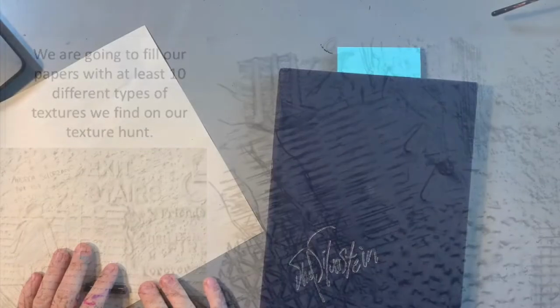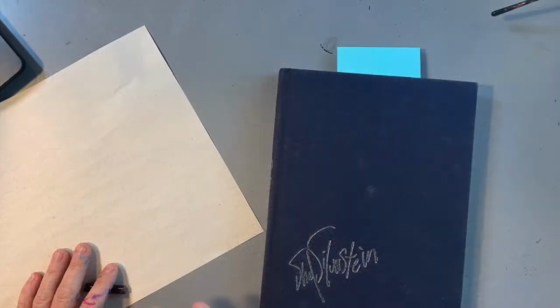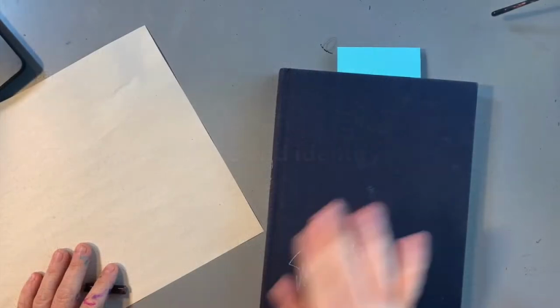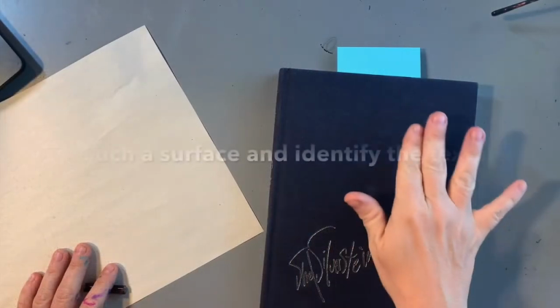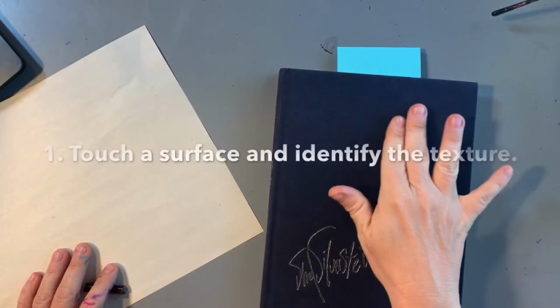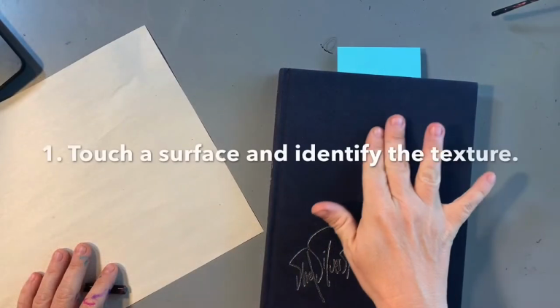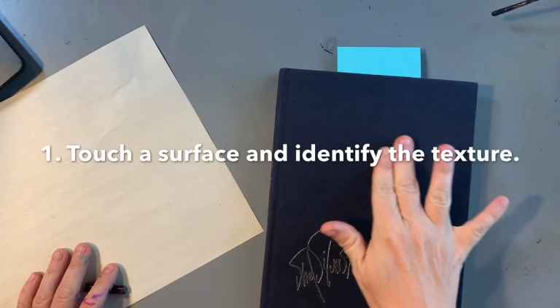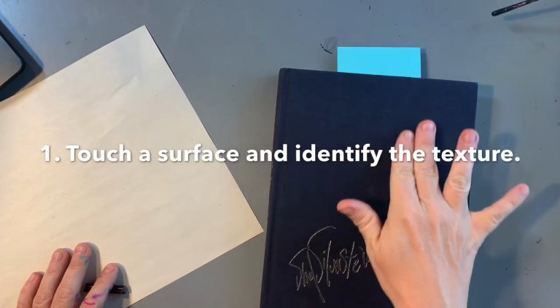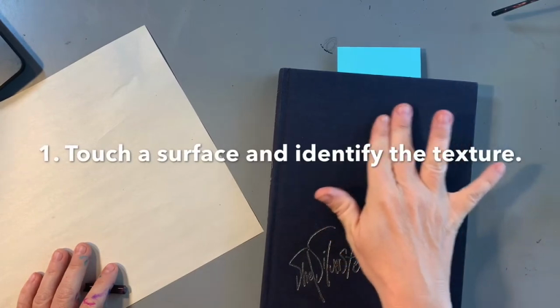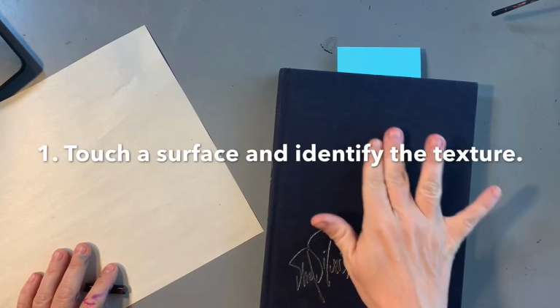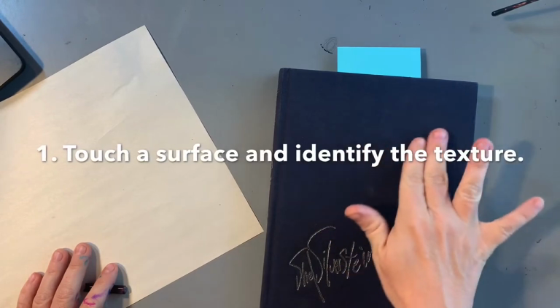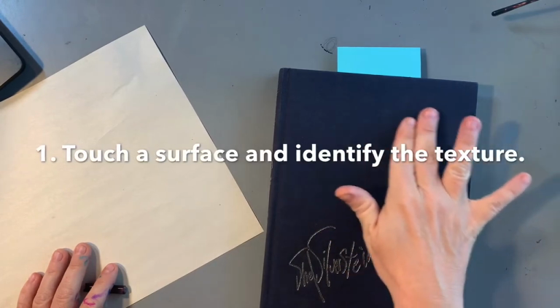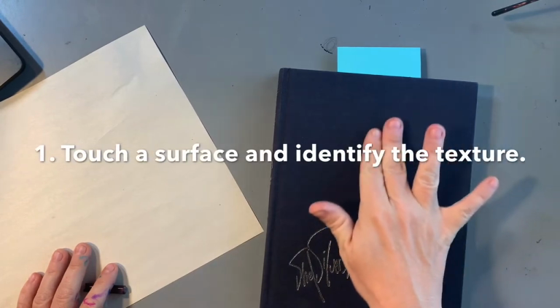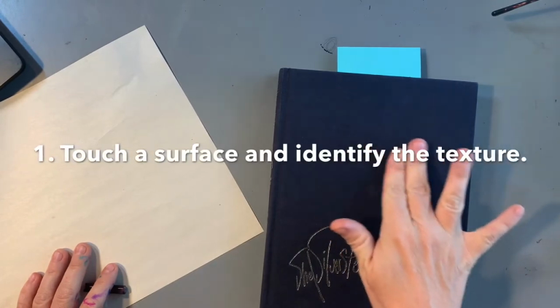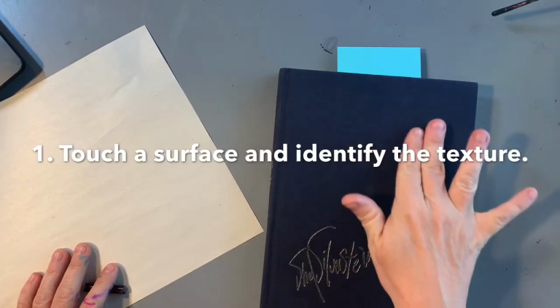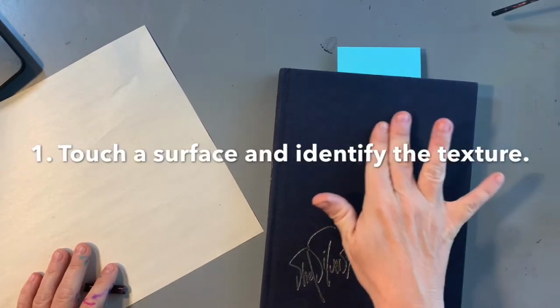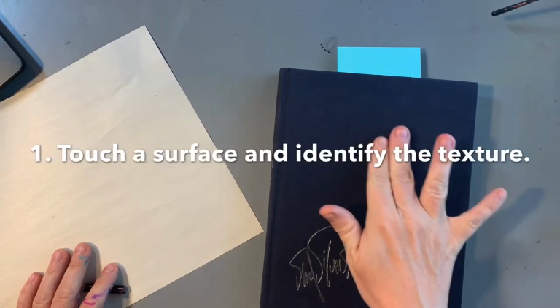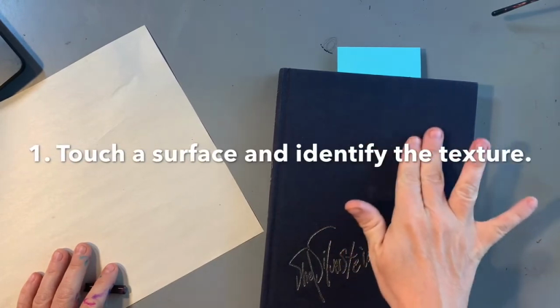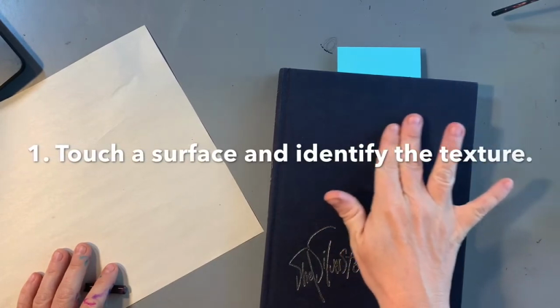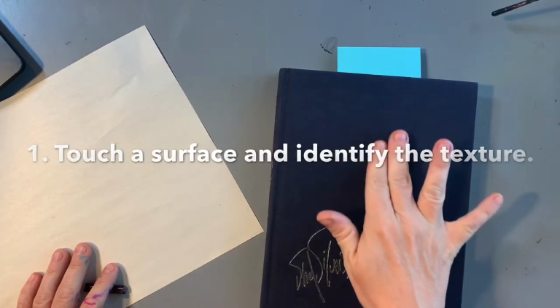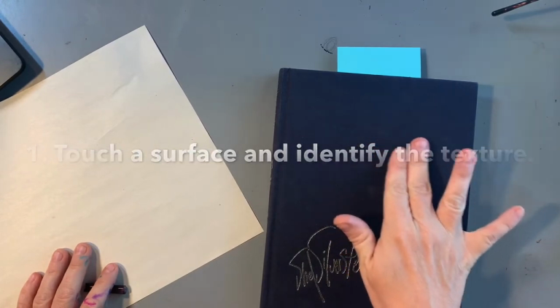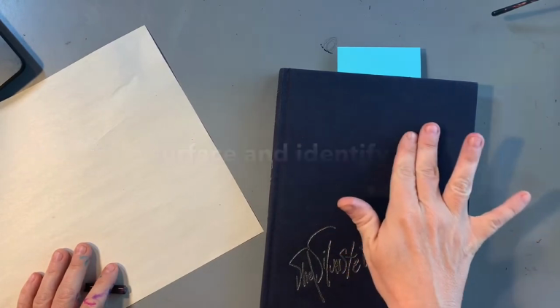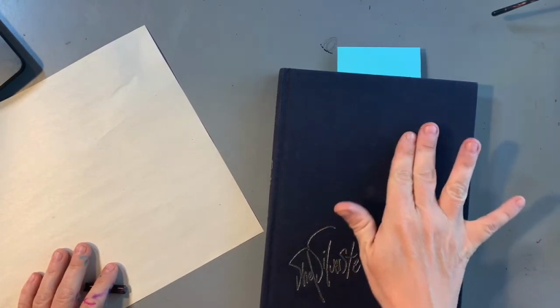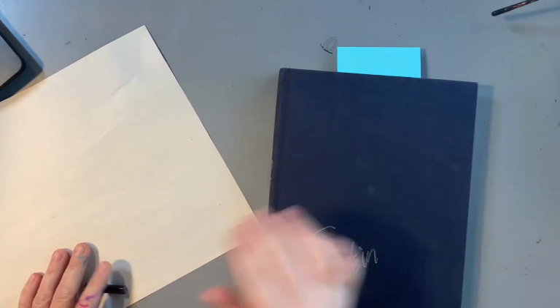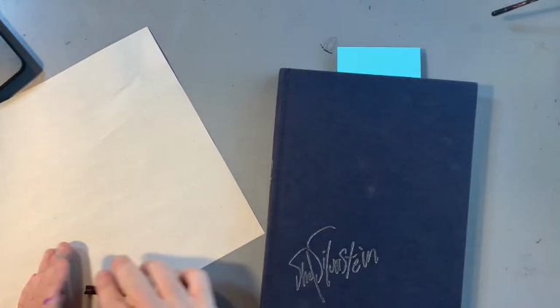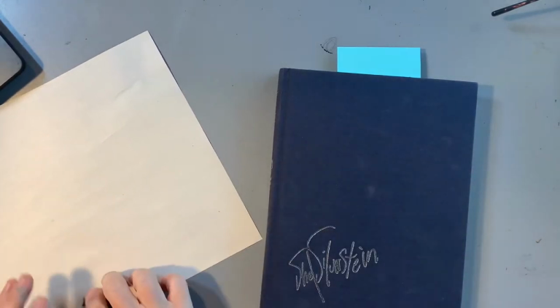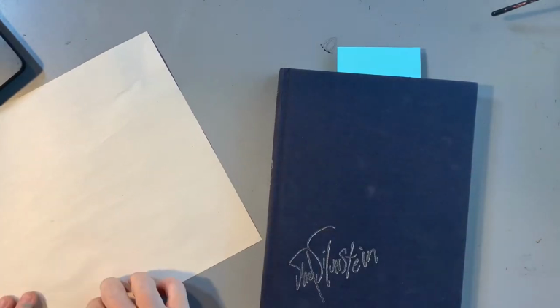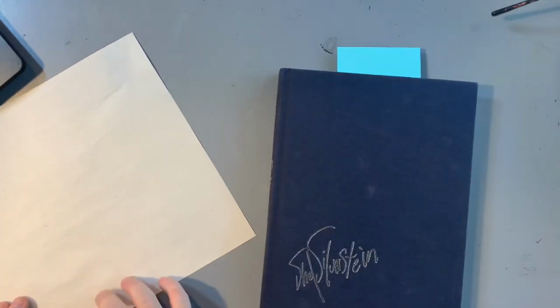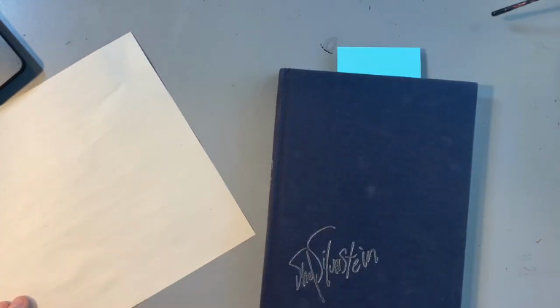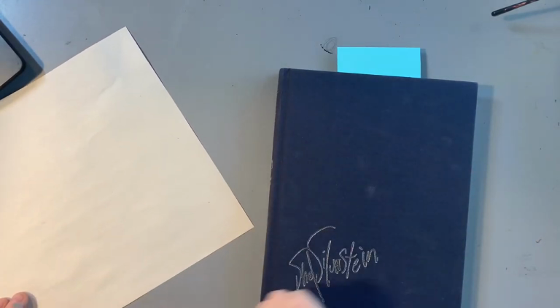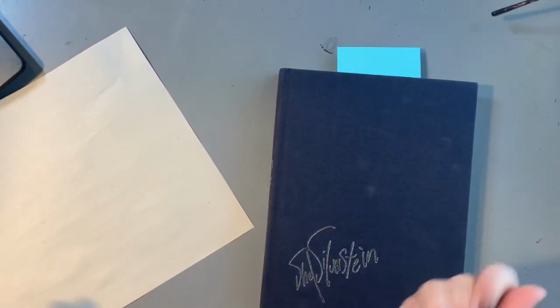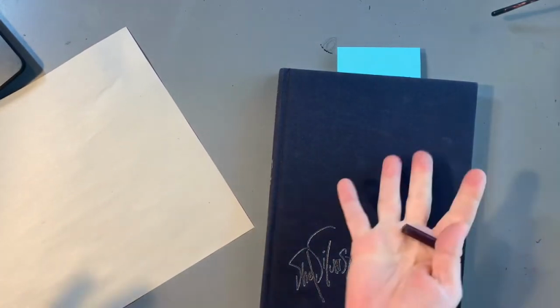Step one is to touch a surface and identify the texture. Is it rough, smooth, soft?